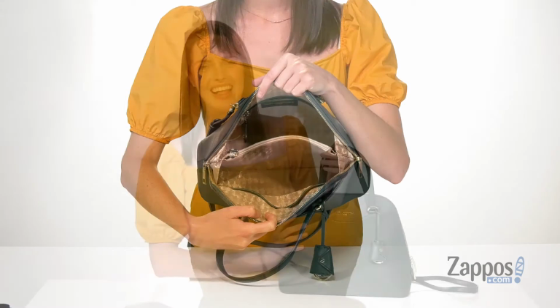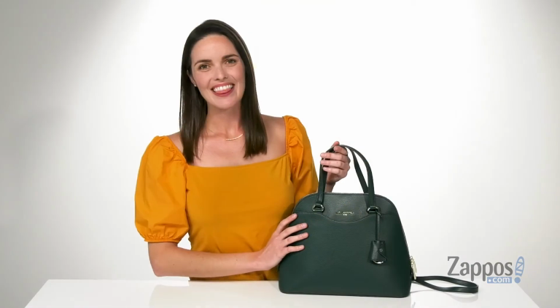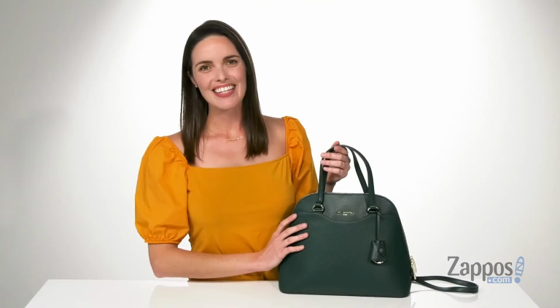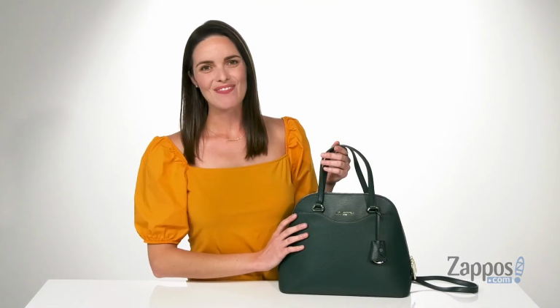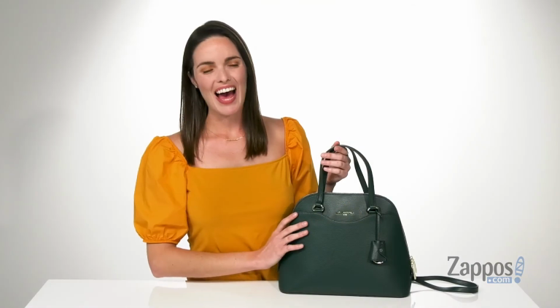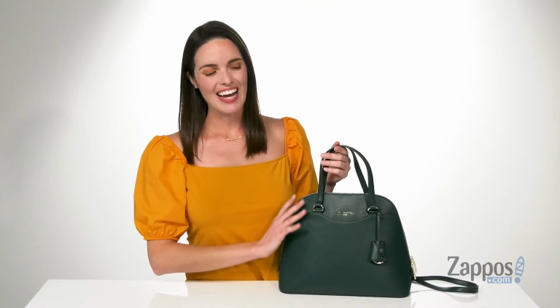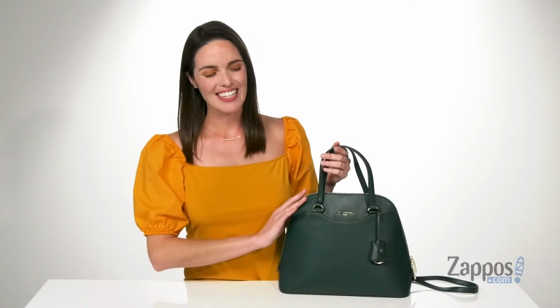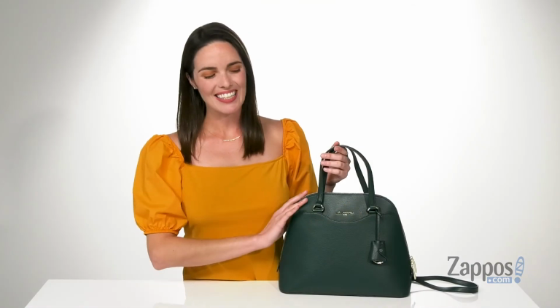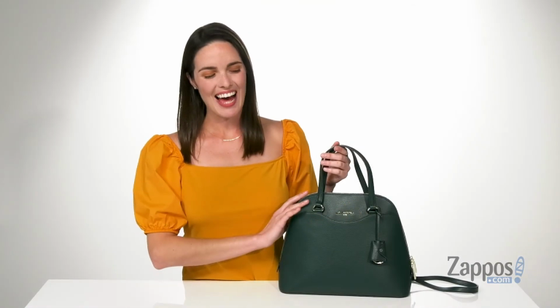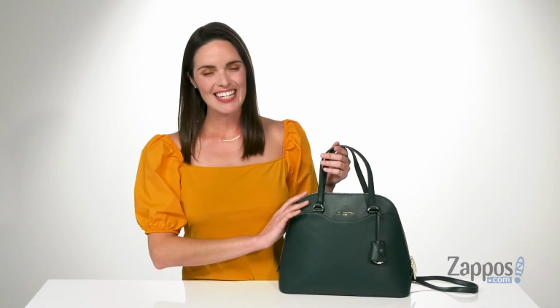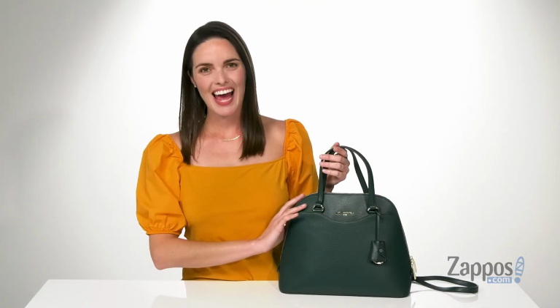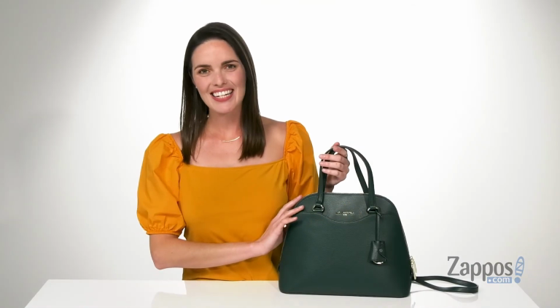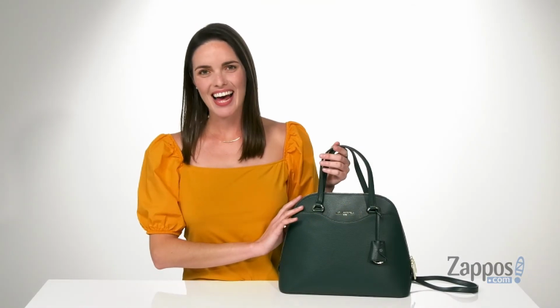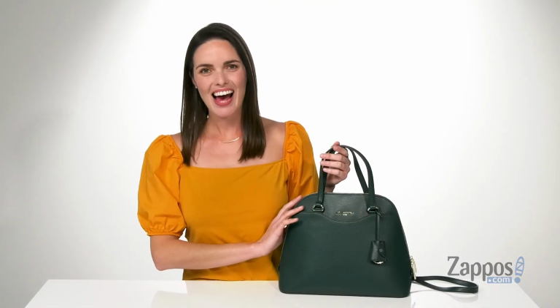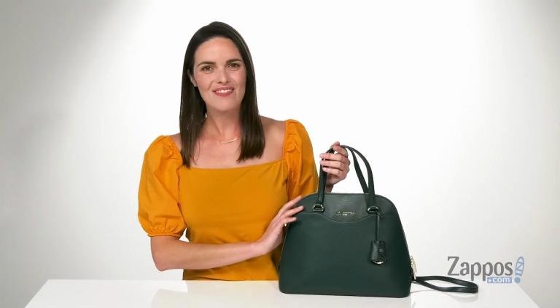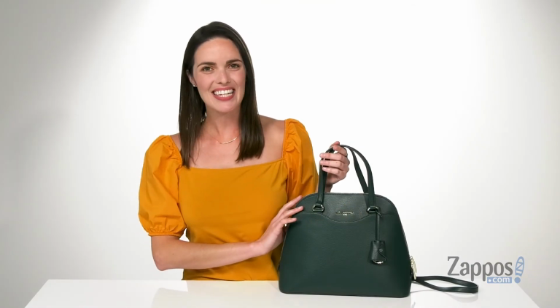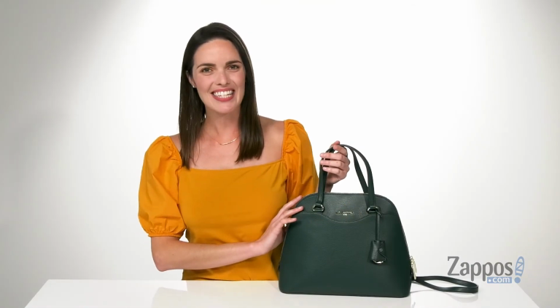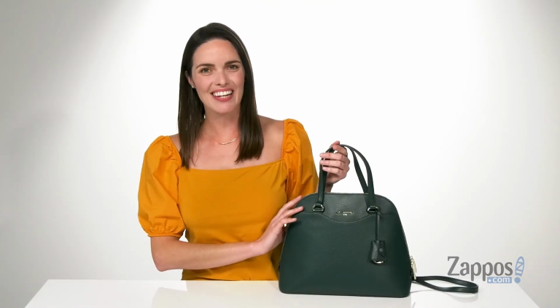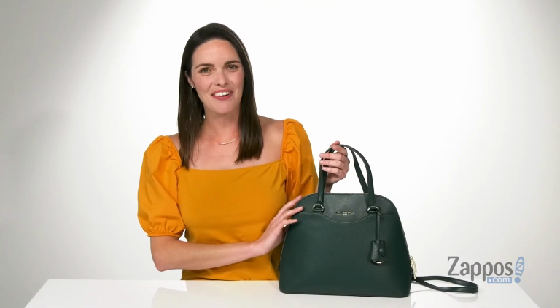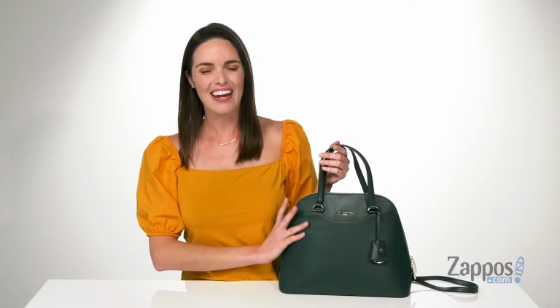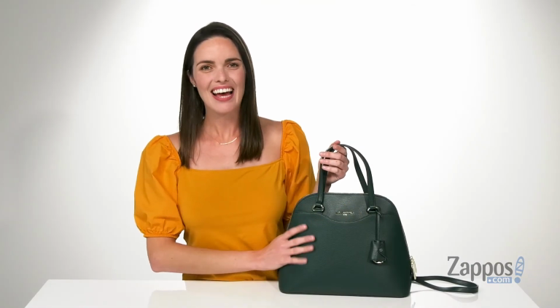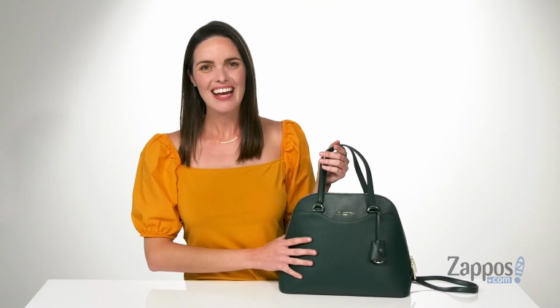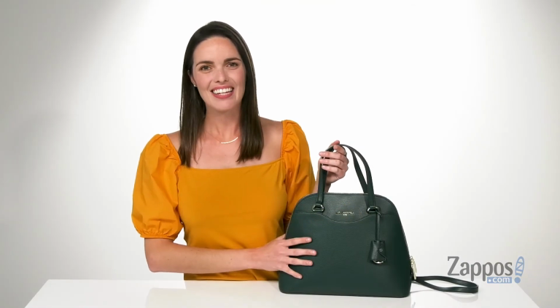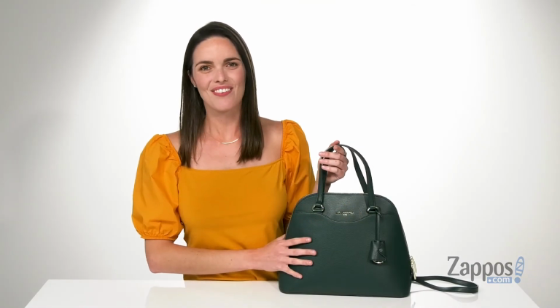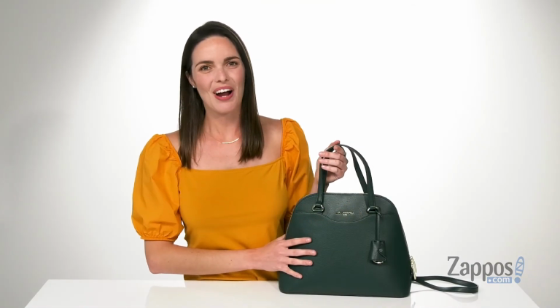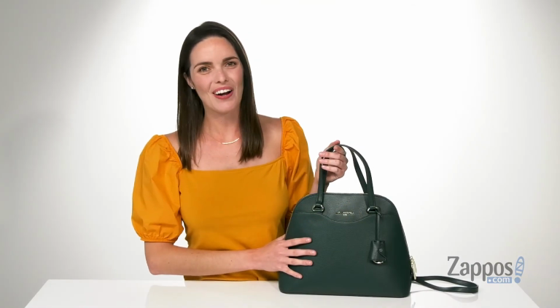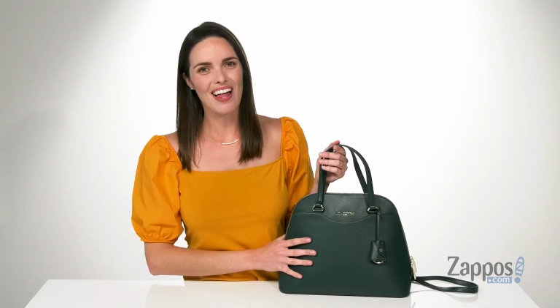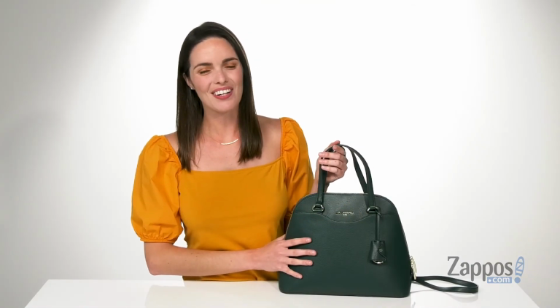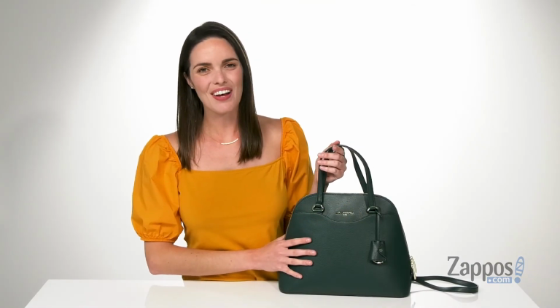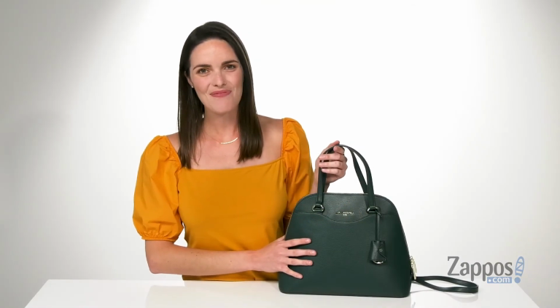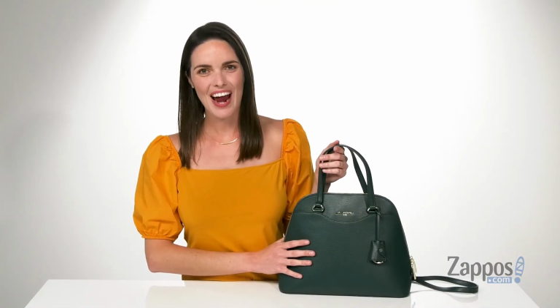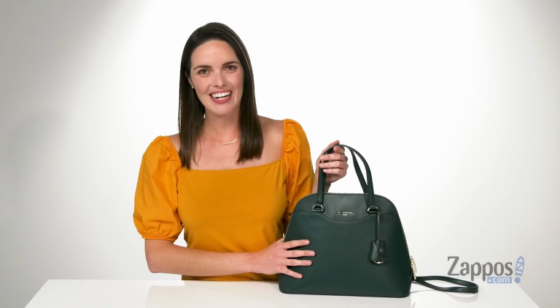This bag has a classic and timeless silhouette. It's from Karl Lagerfeld Paris.